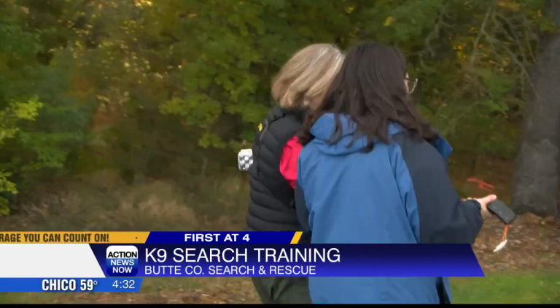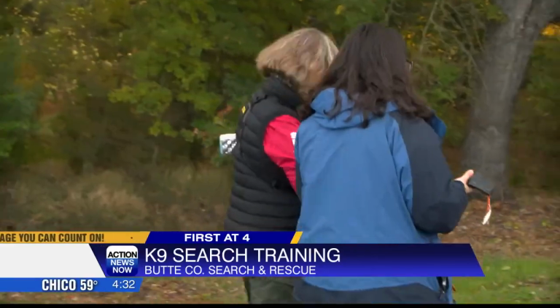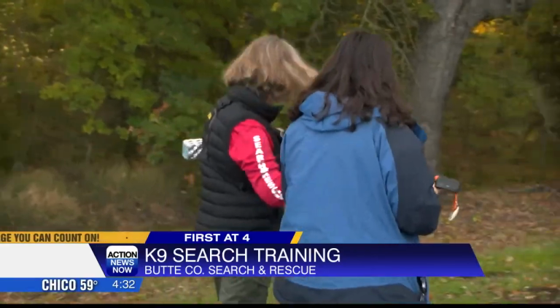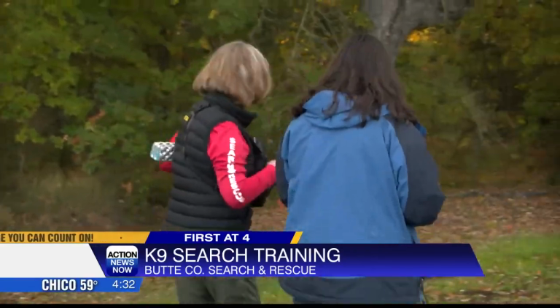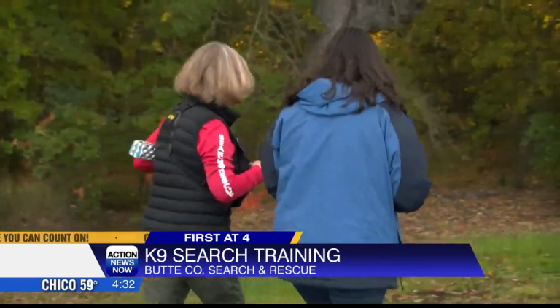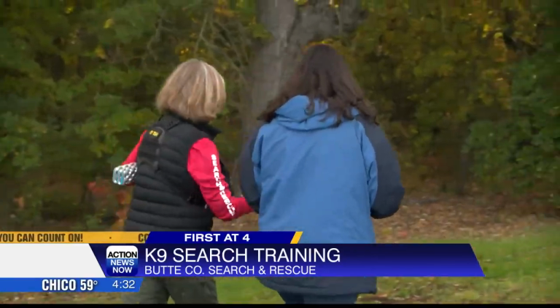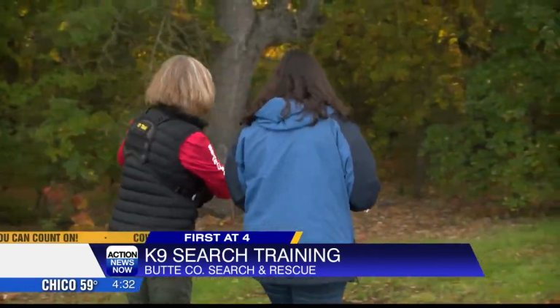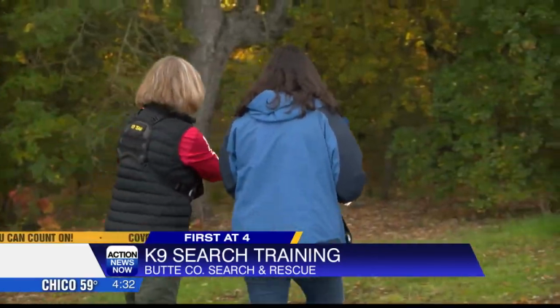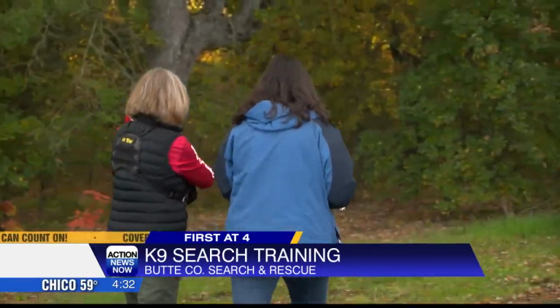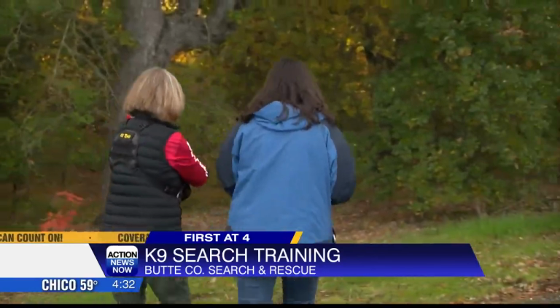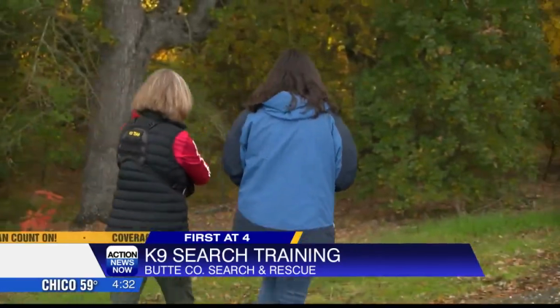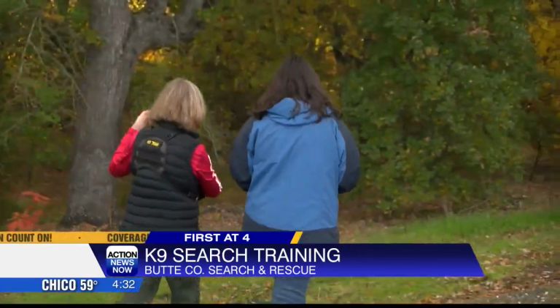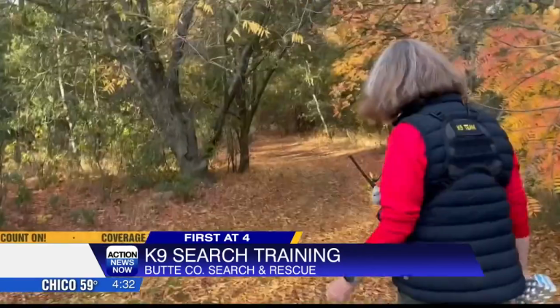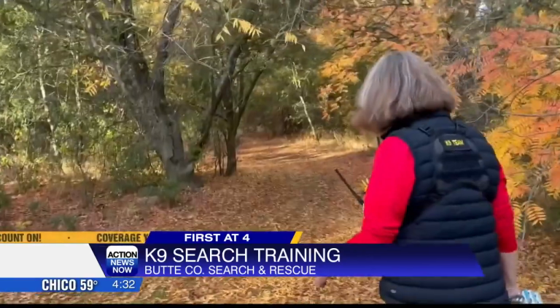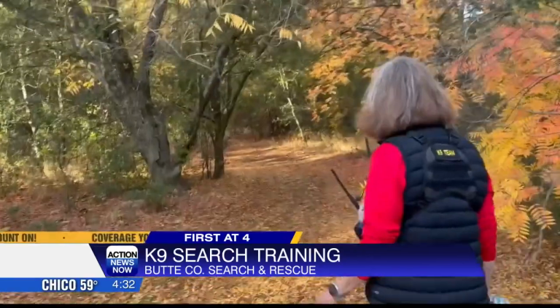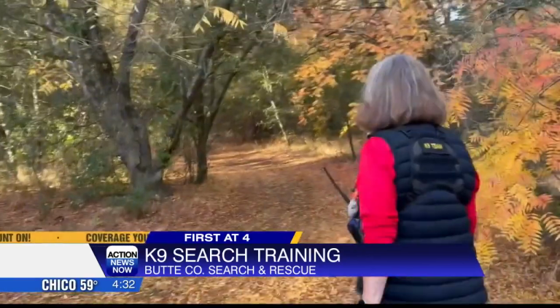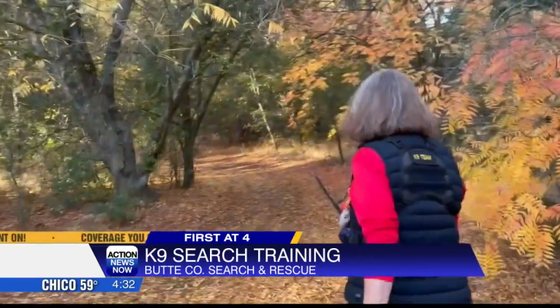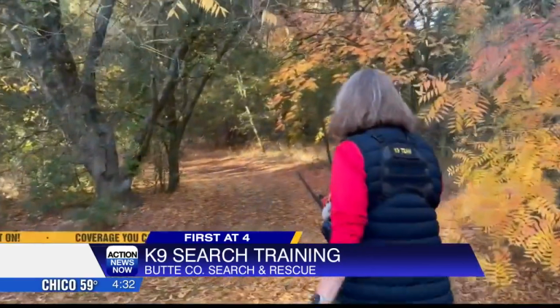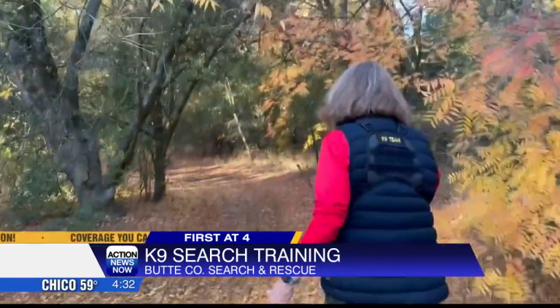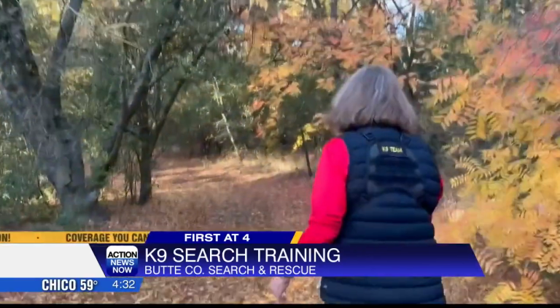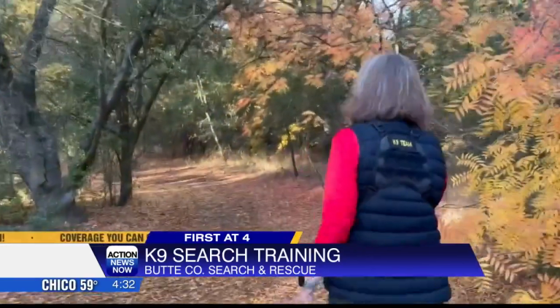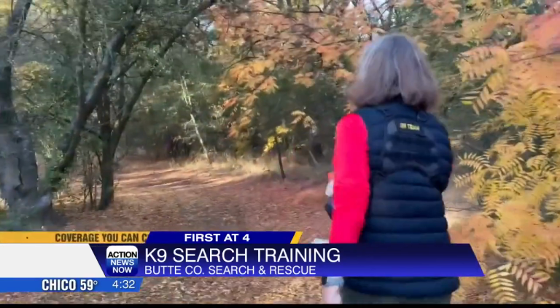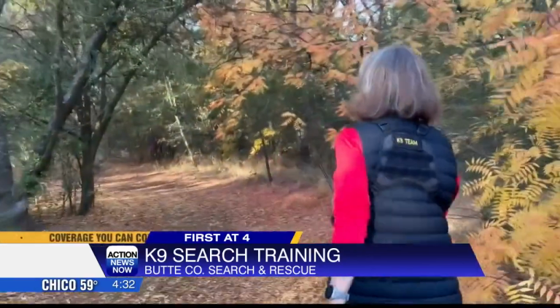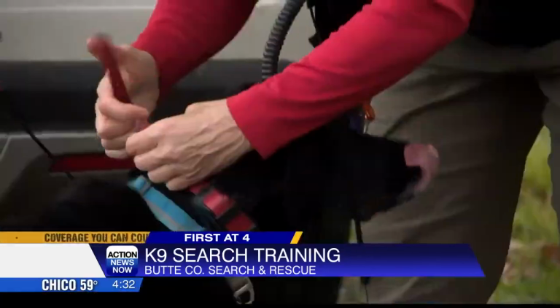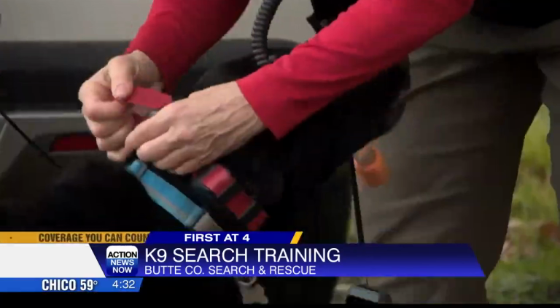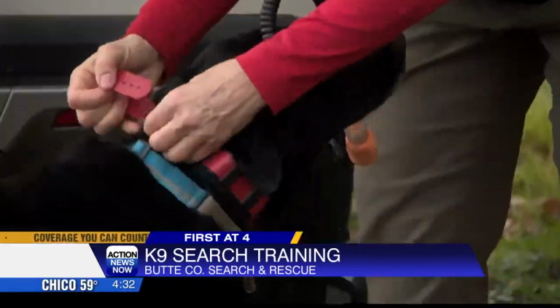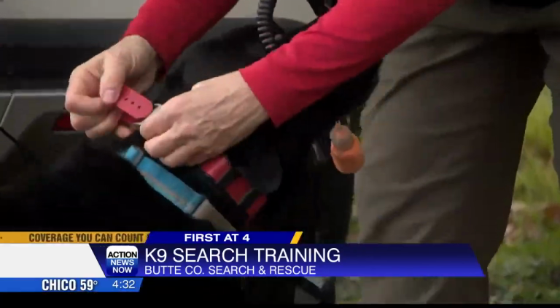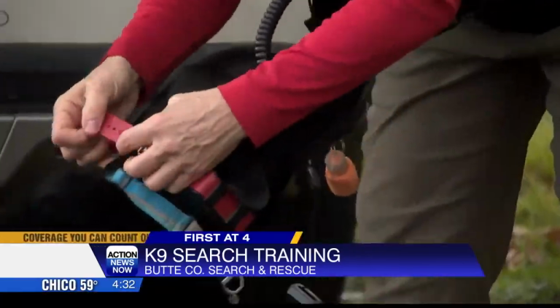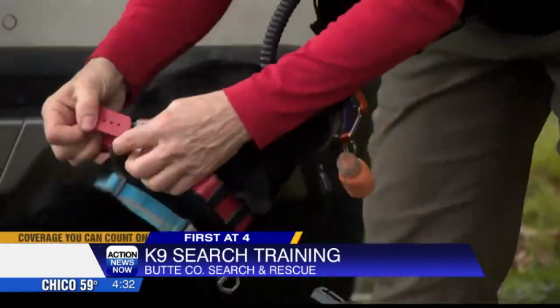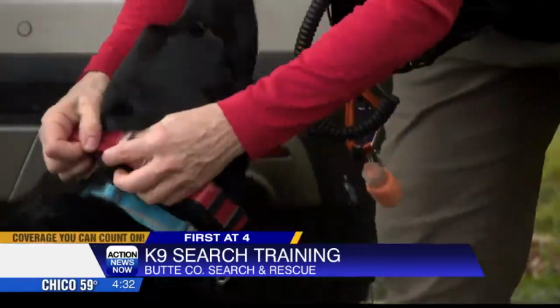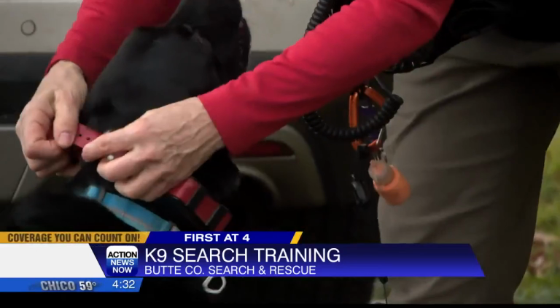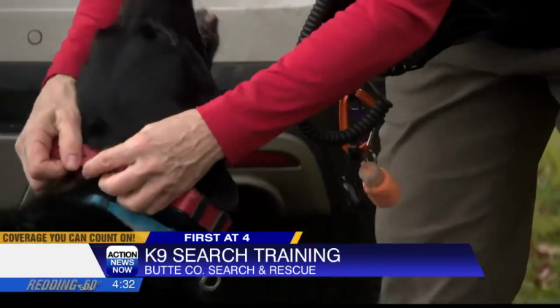After giving a scent sample, I was off. And after a couple minutes of laying down my trail, Spinner was geared up and ready to go.